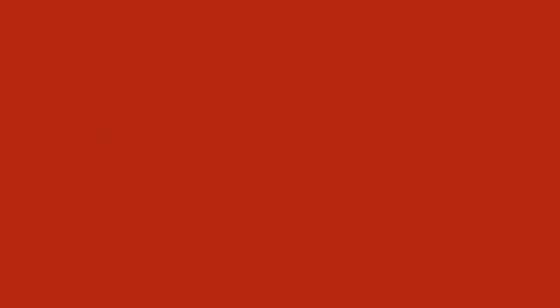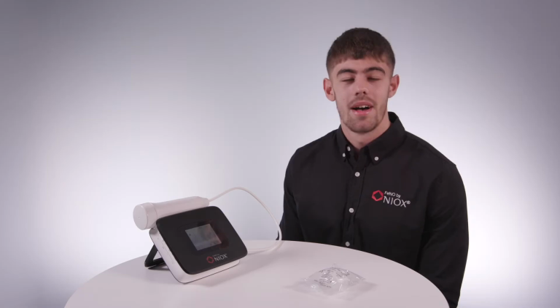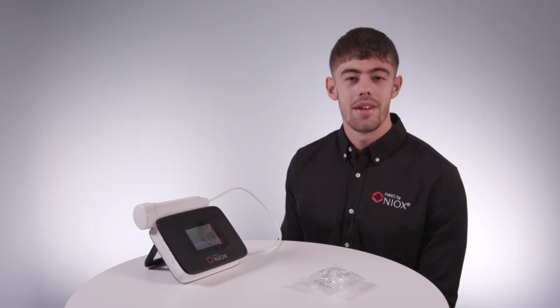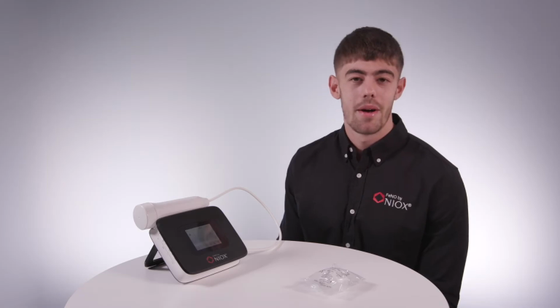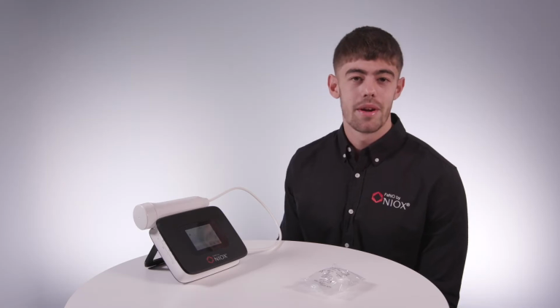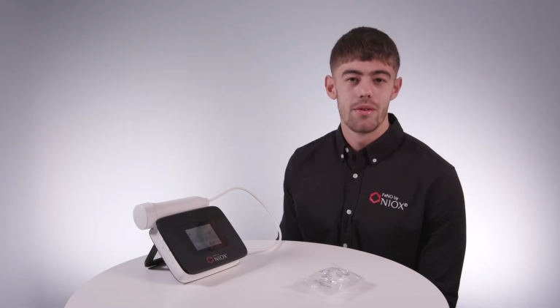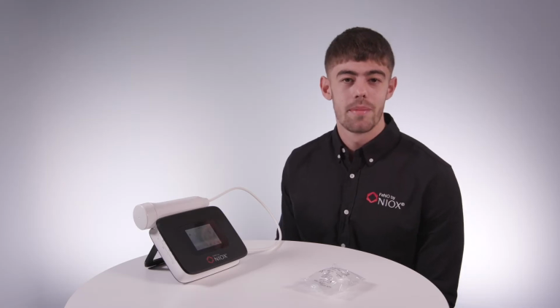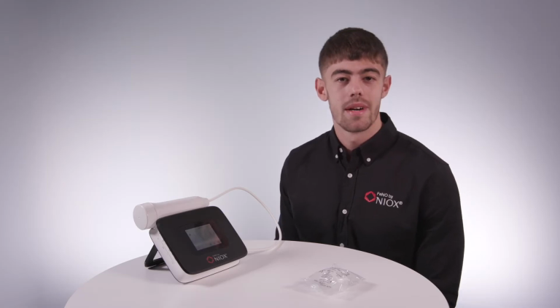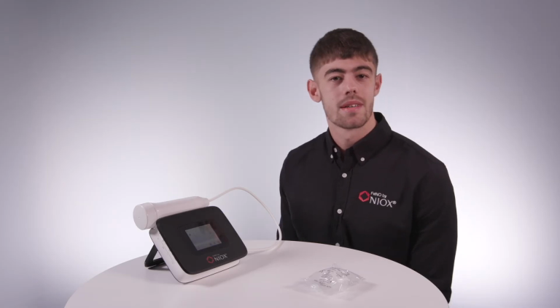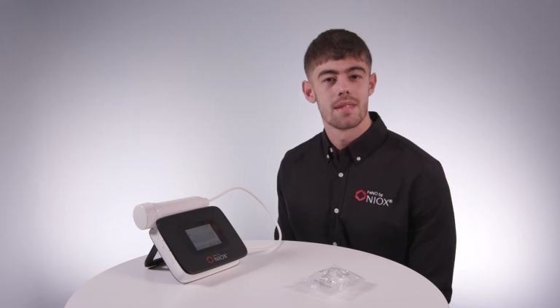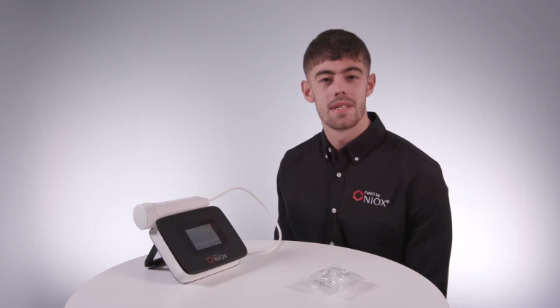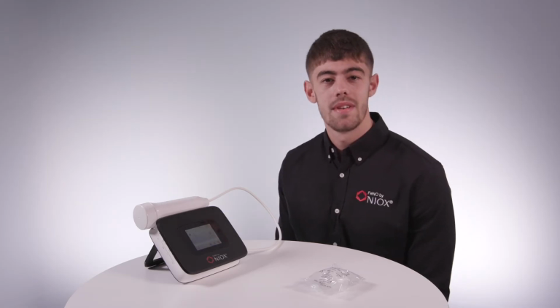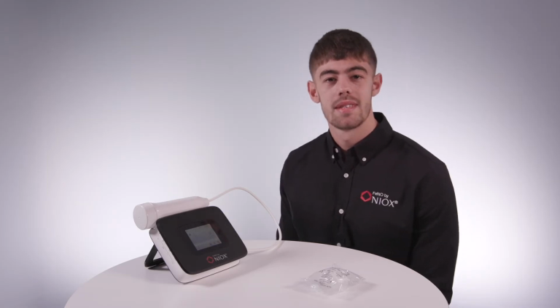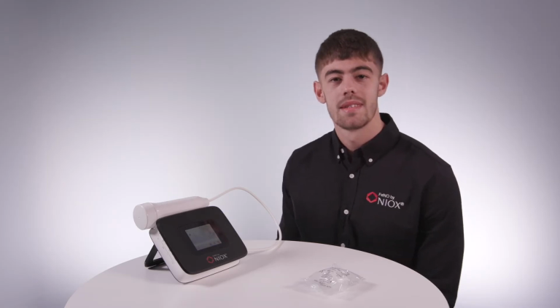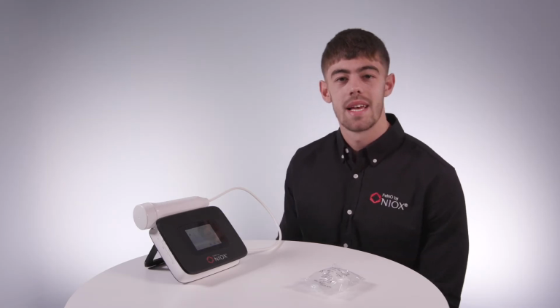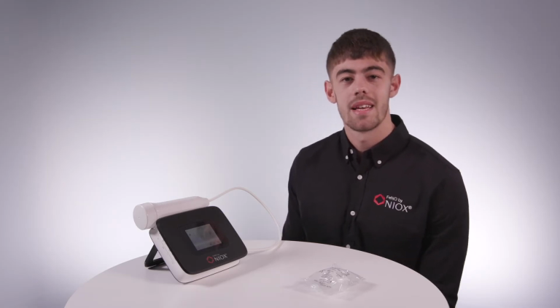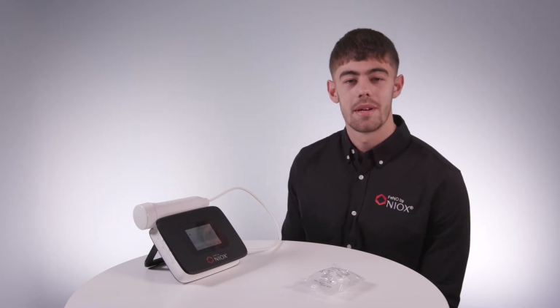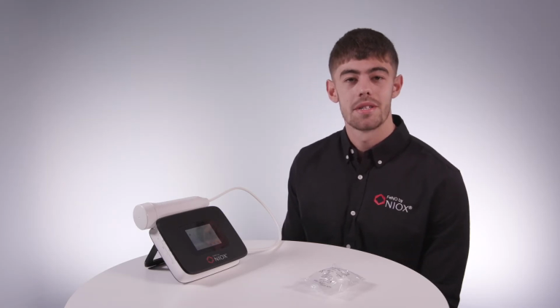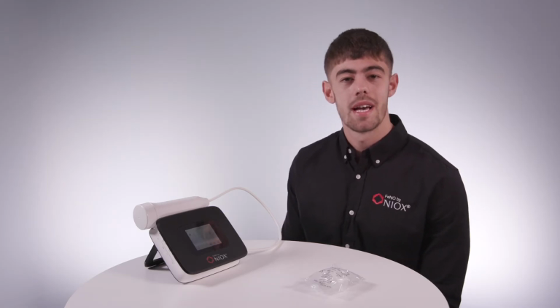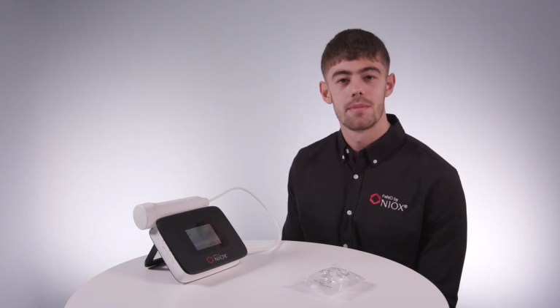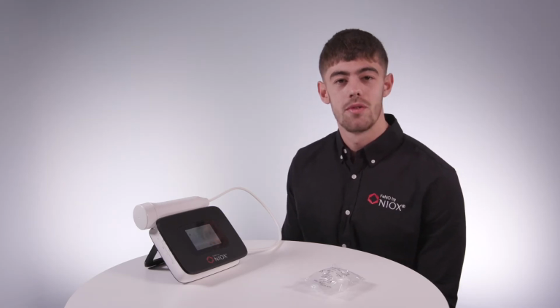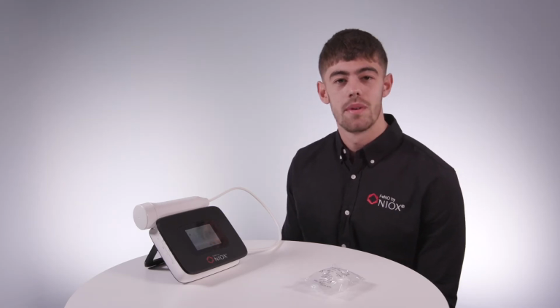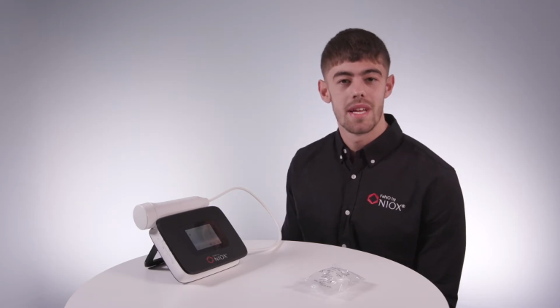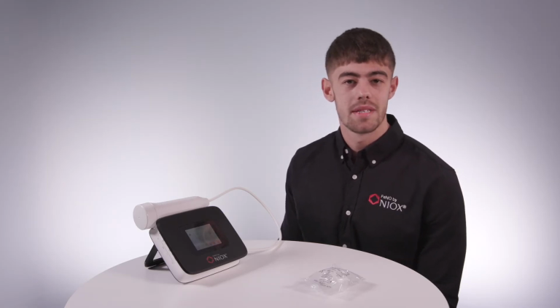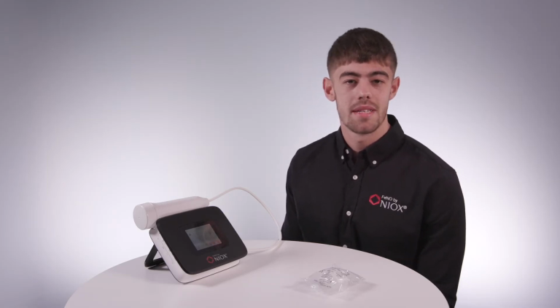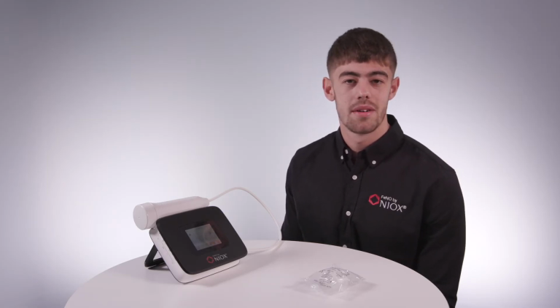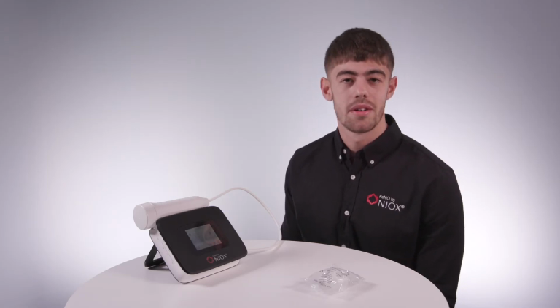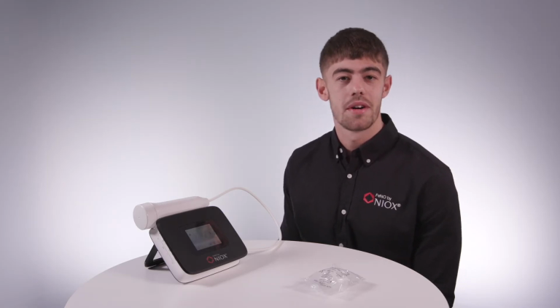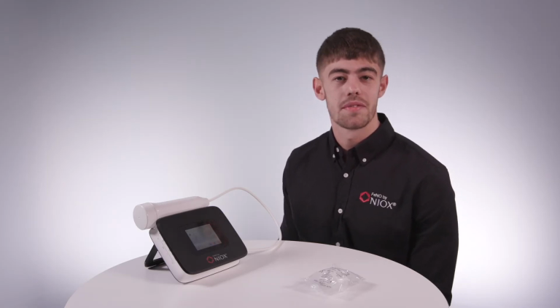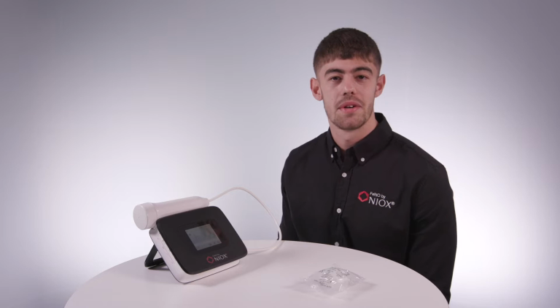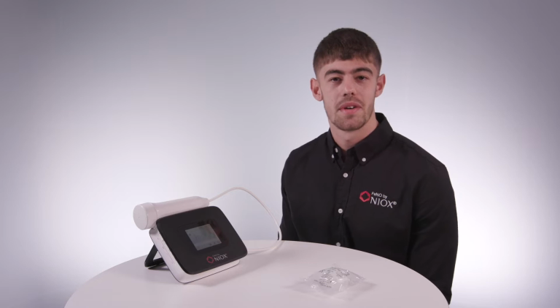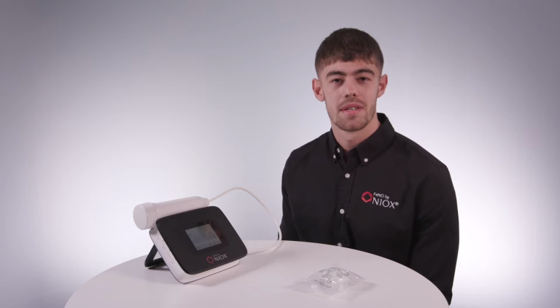Hi, I'm Michael from Nilex Customer Service. Today I'm going to show you how to perform a FeNO test on the Nilex Vero device.